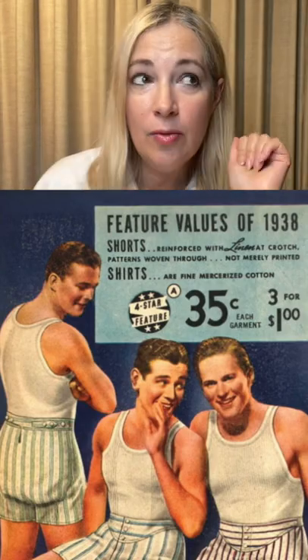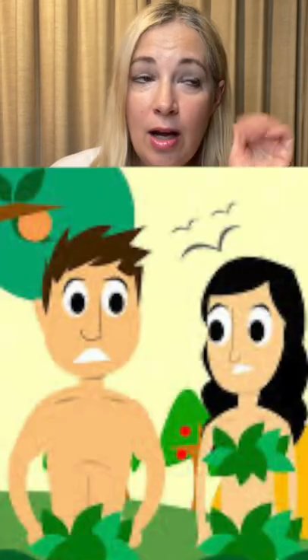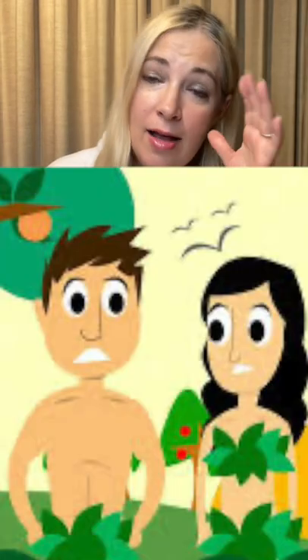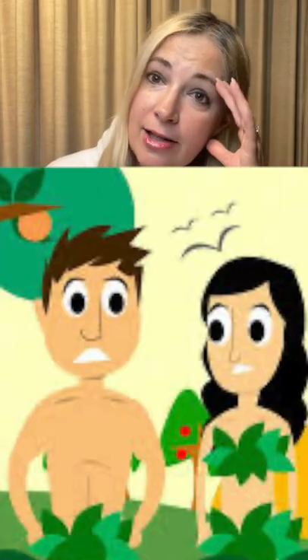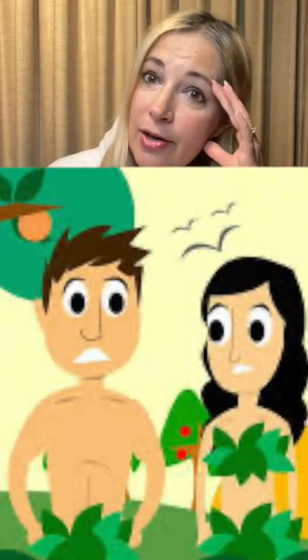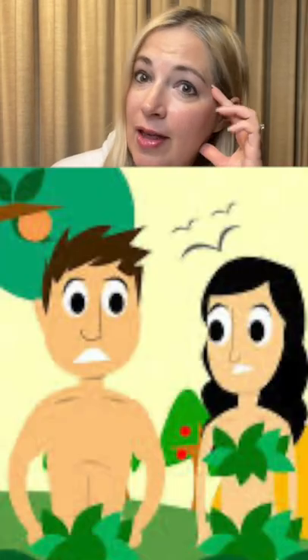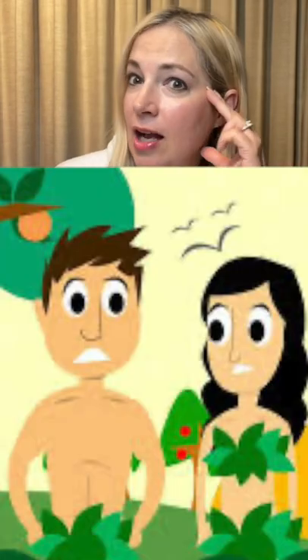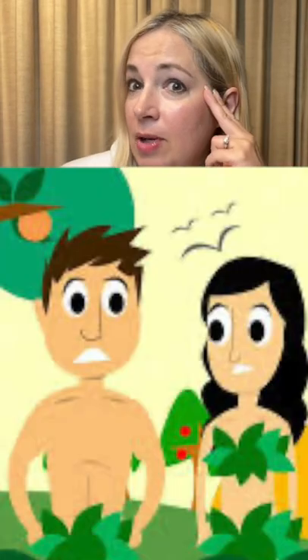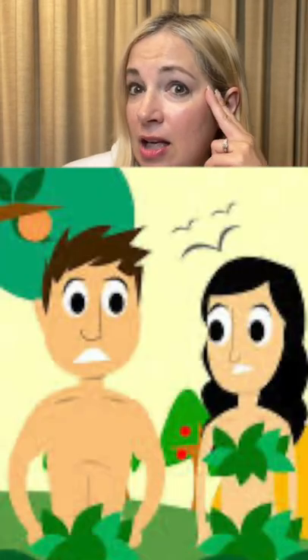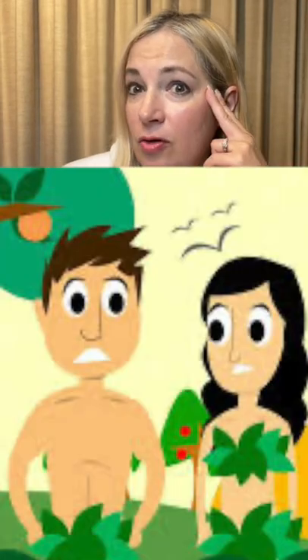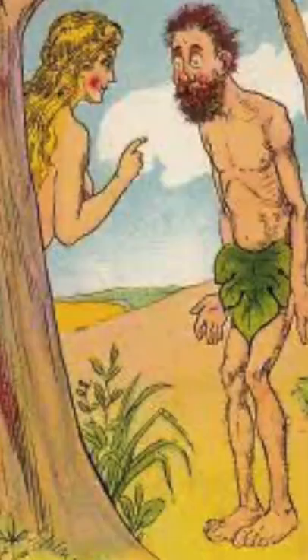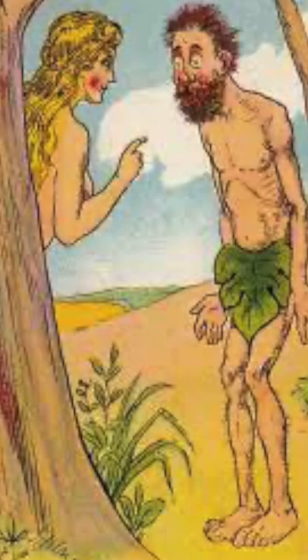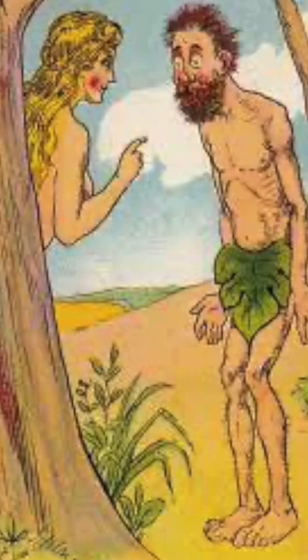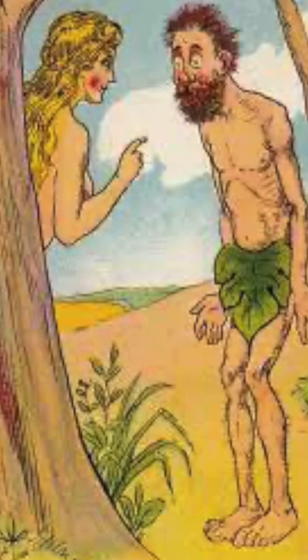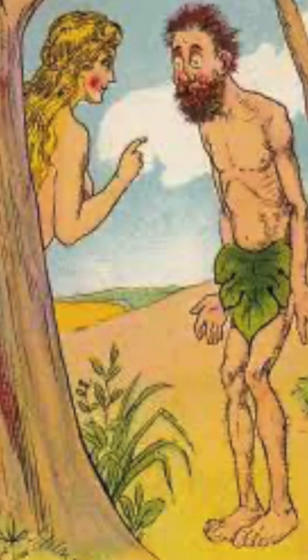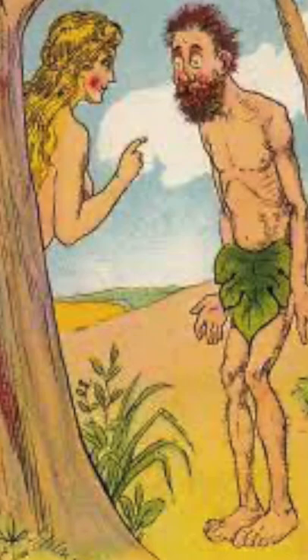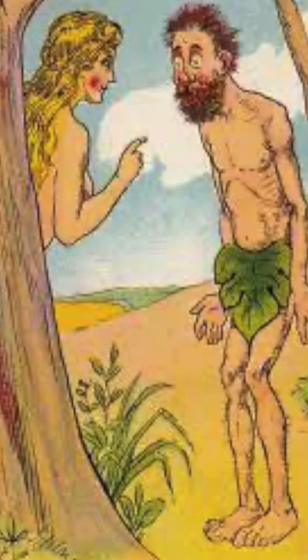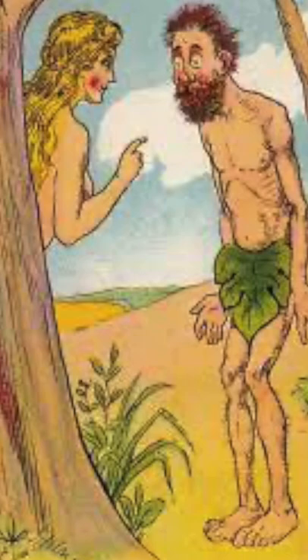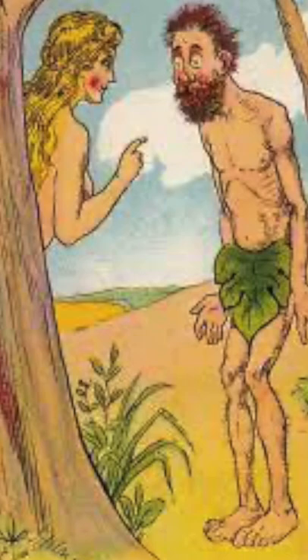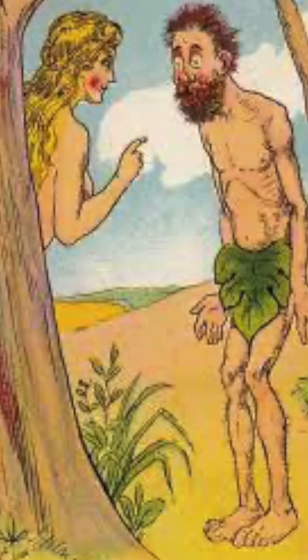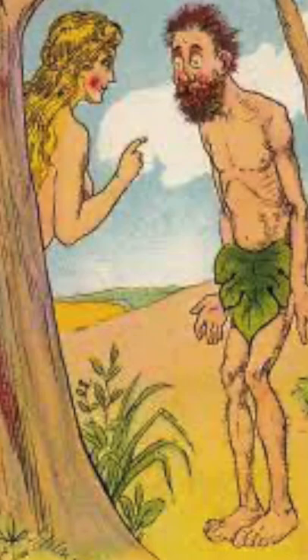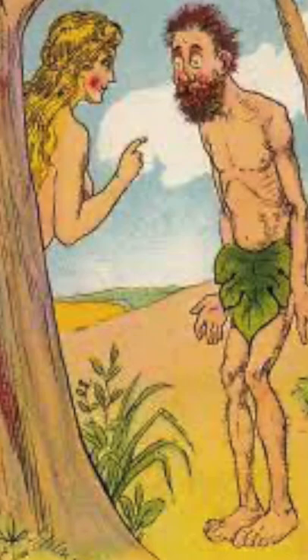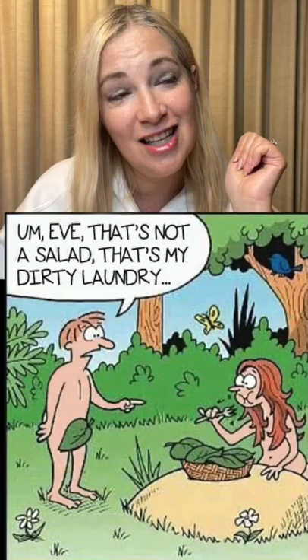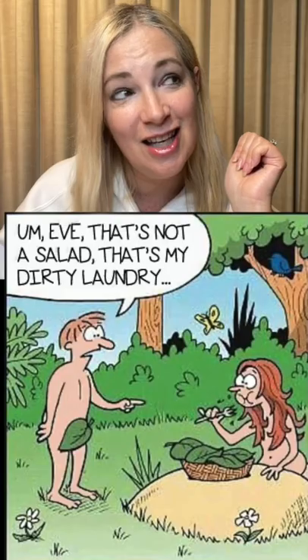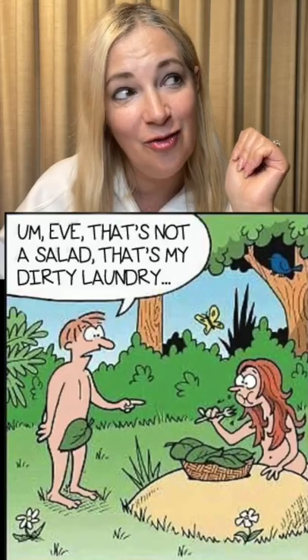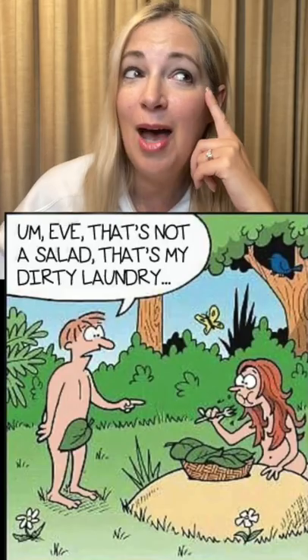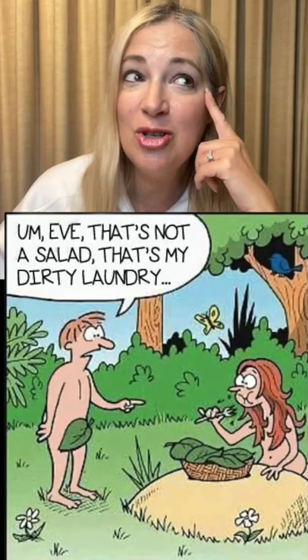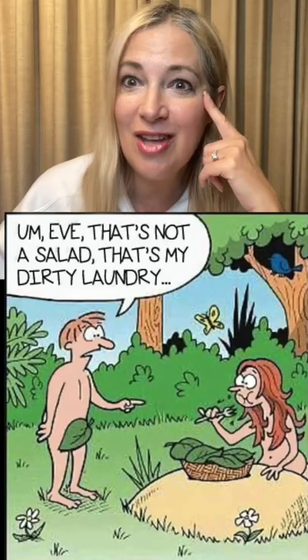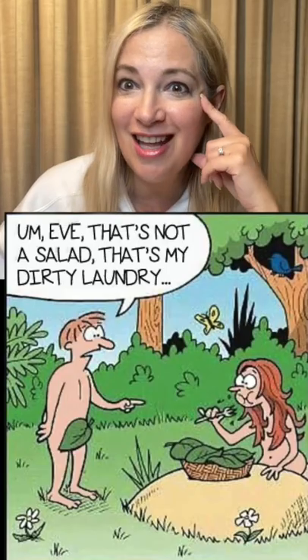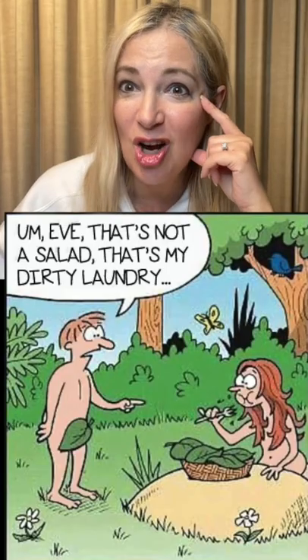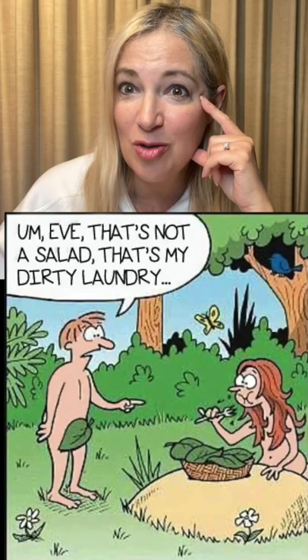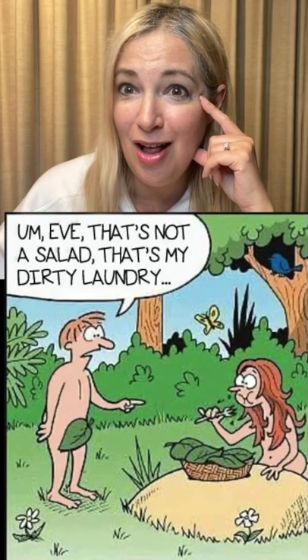It all started with Adam and Eve when they had to cover themselves. Say it was an eight-inch leaf — I'm sure they had larger palms.